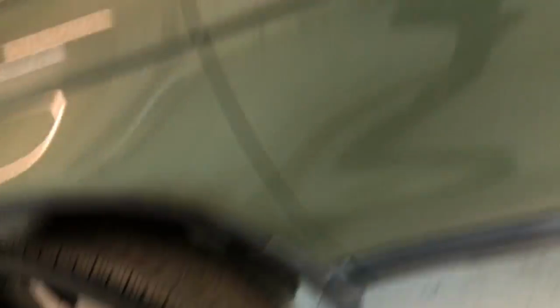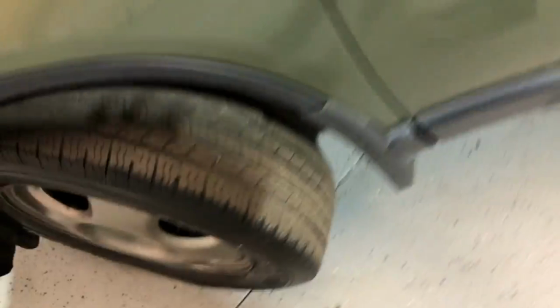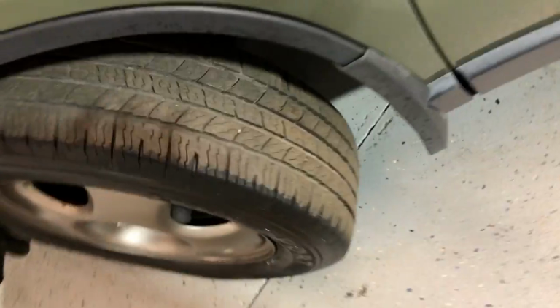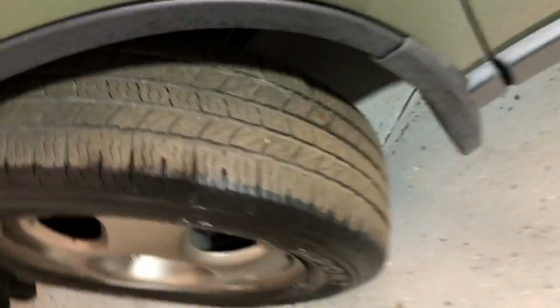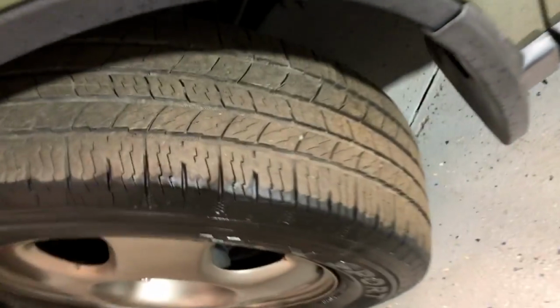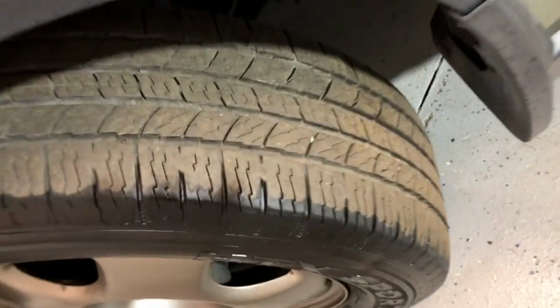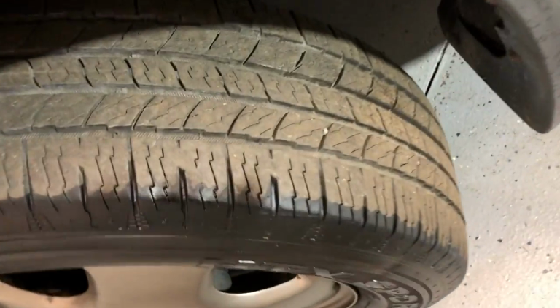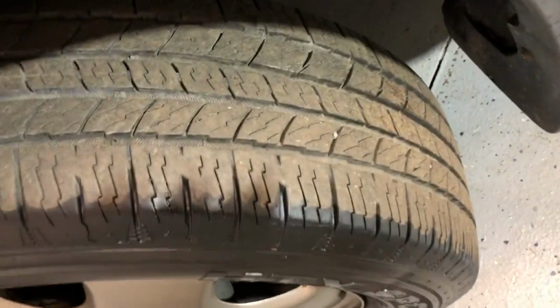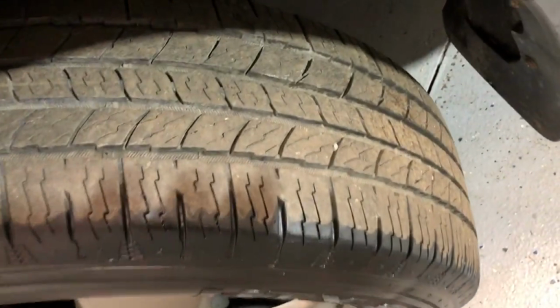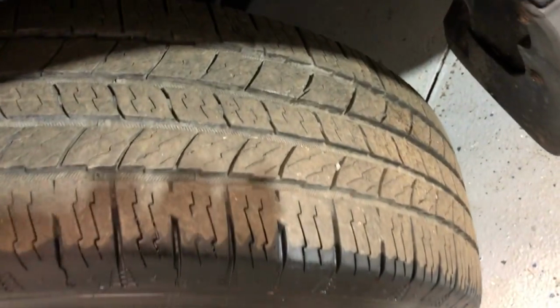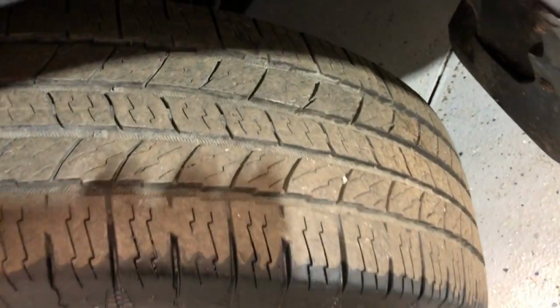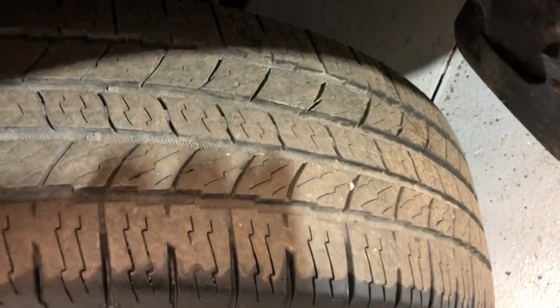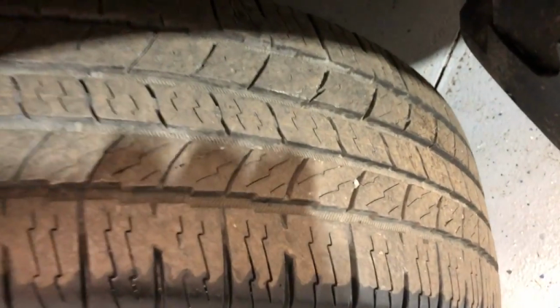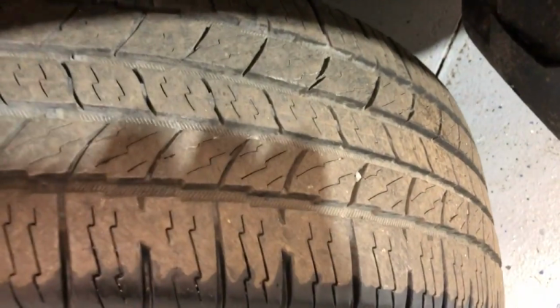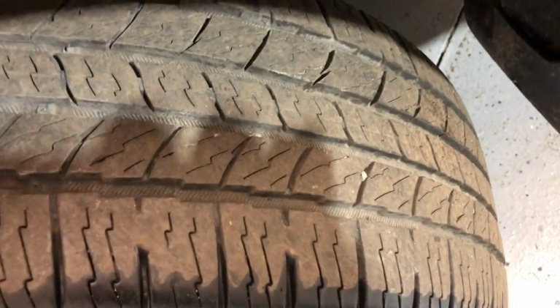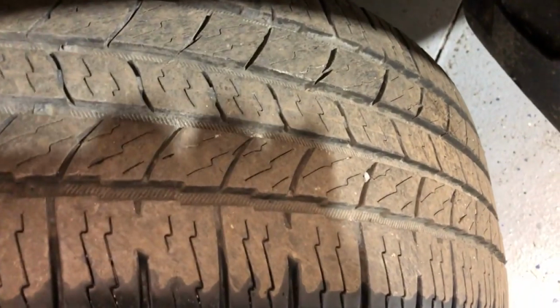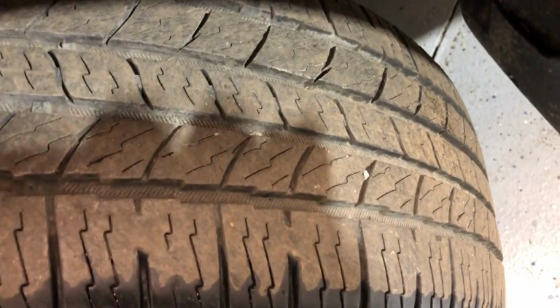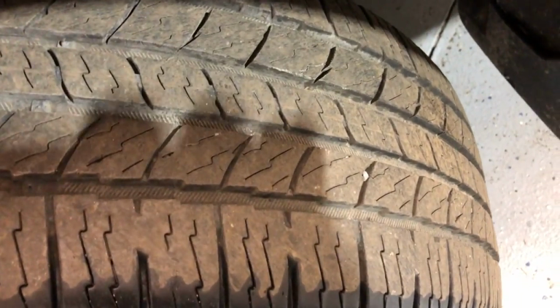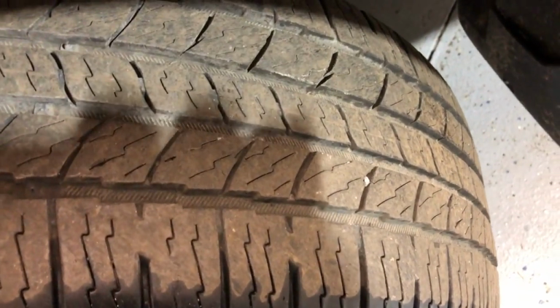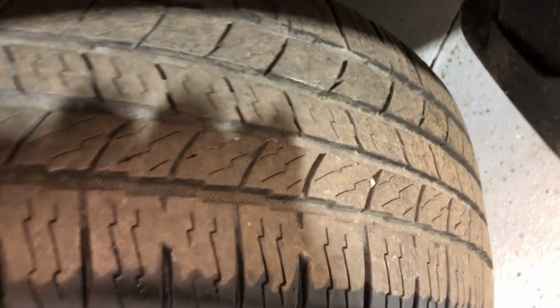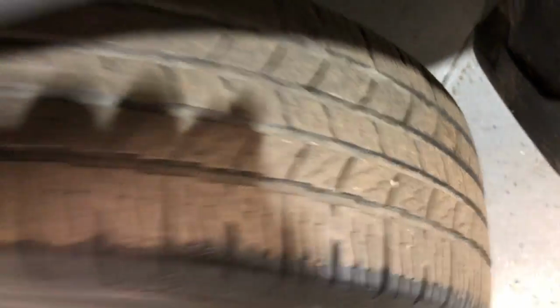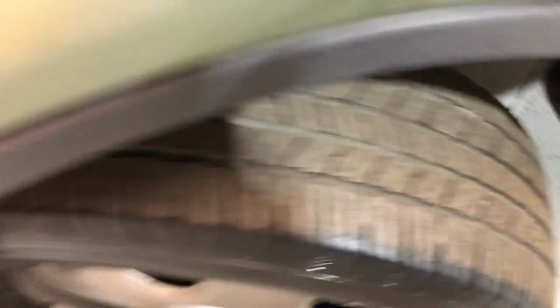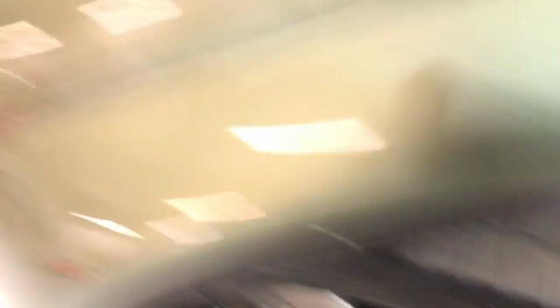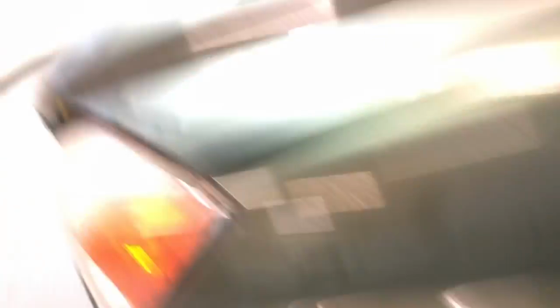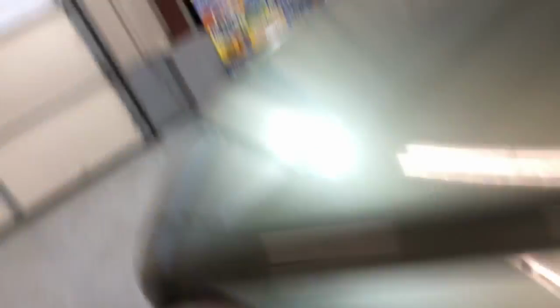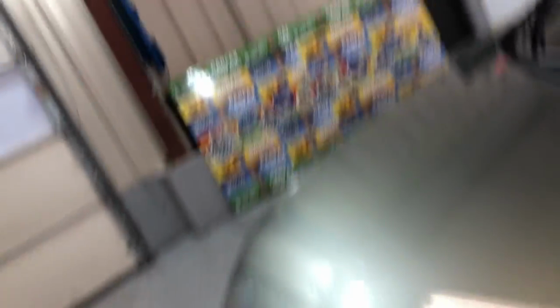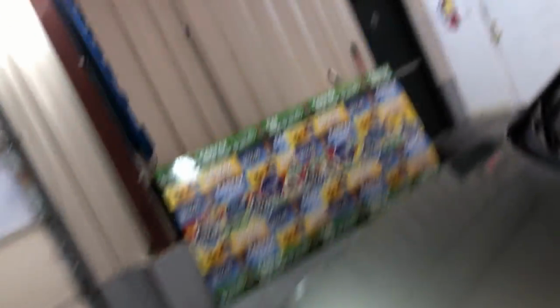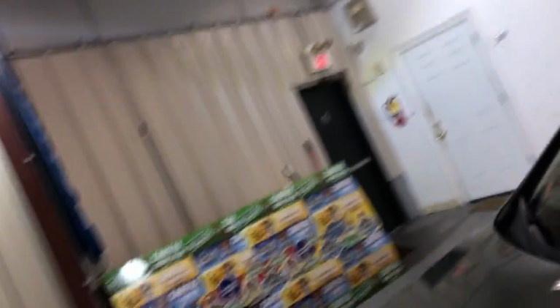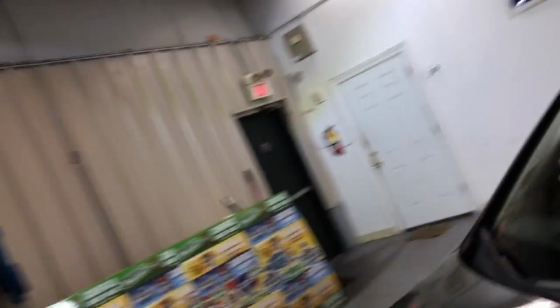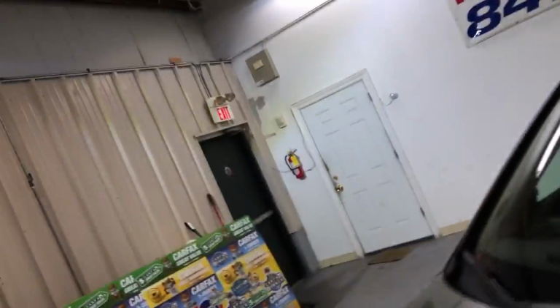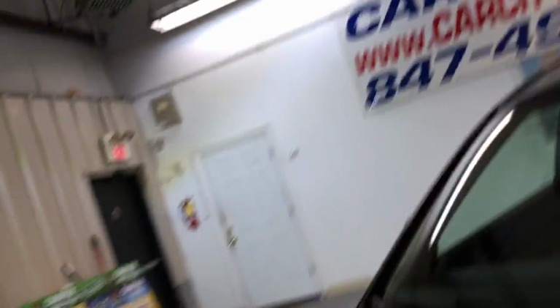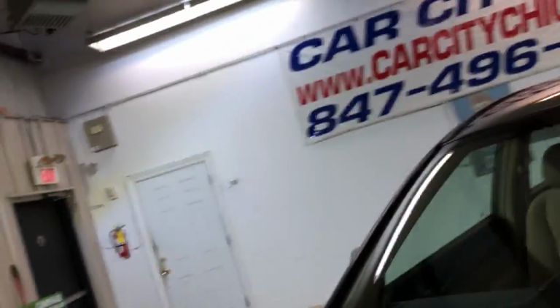As I said, beautiful tires — all matching, all around, with lots of tread left.